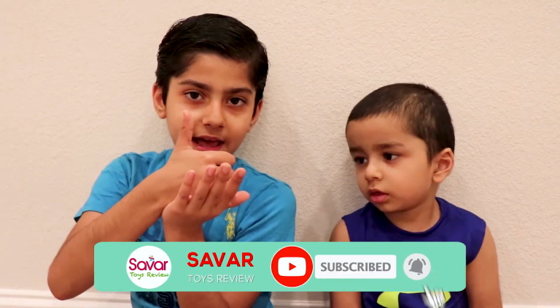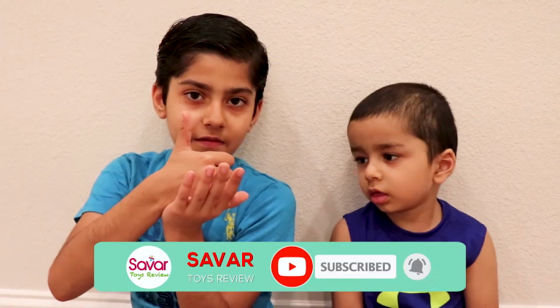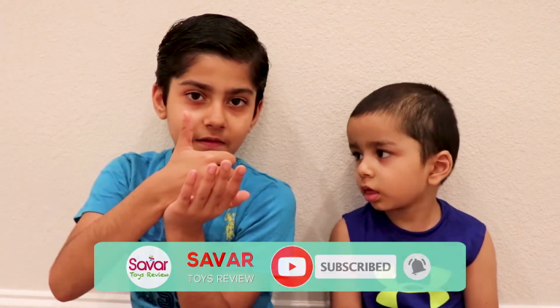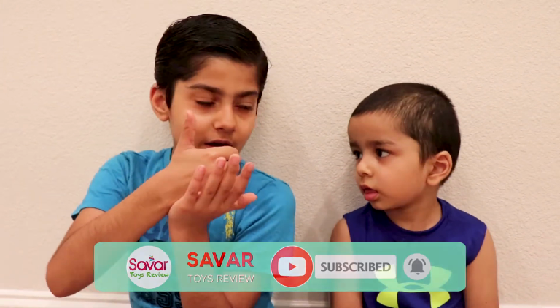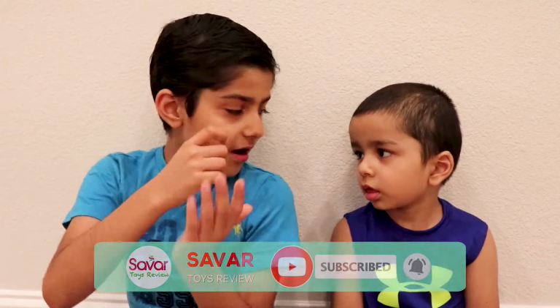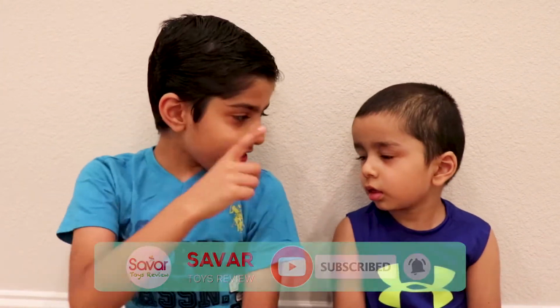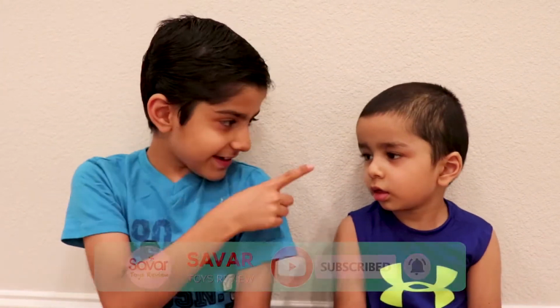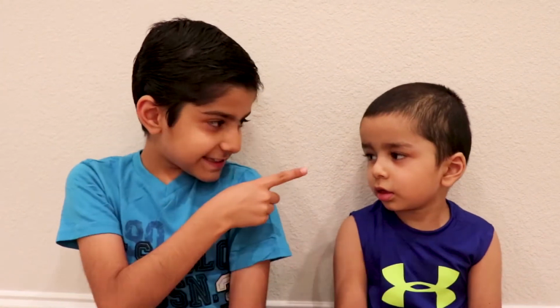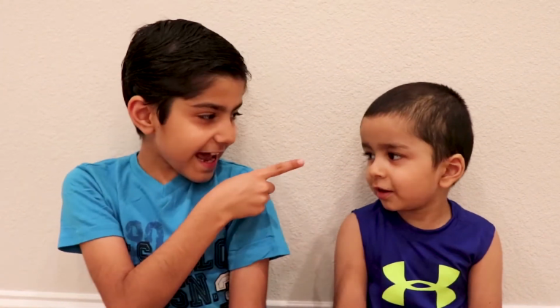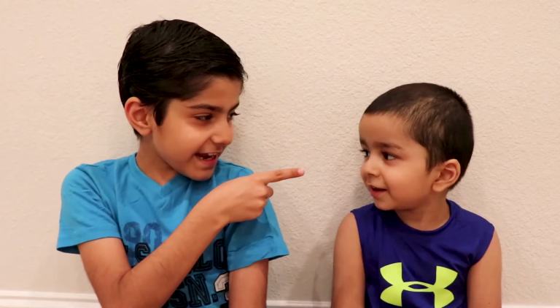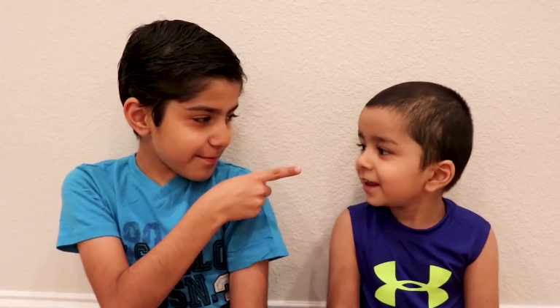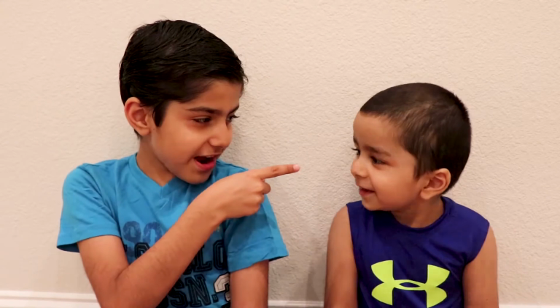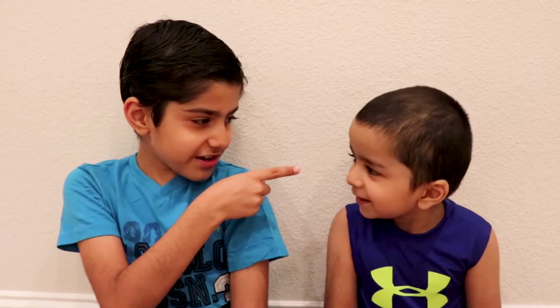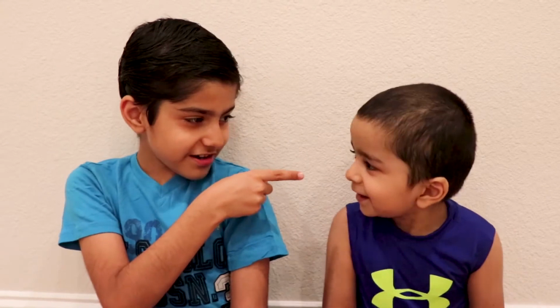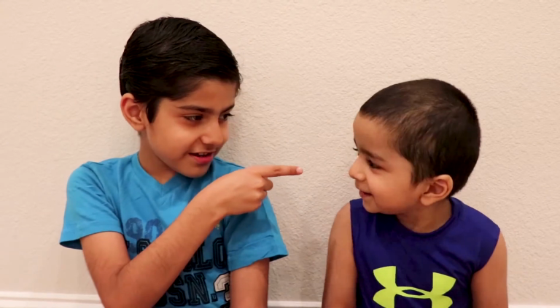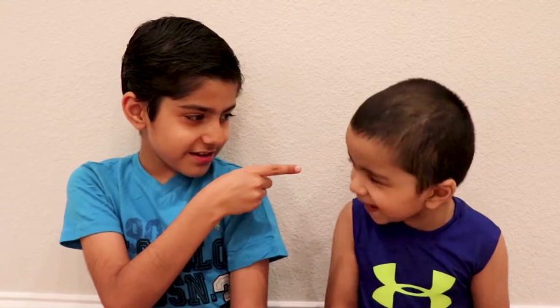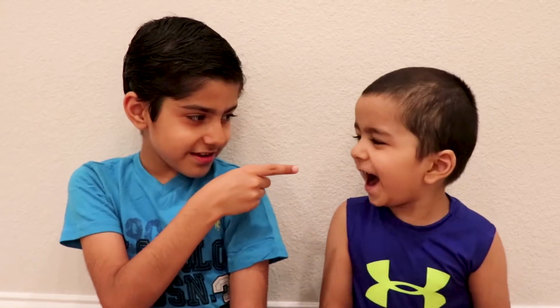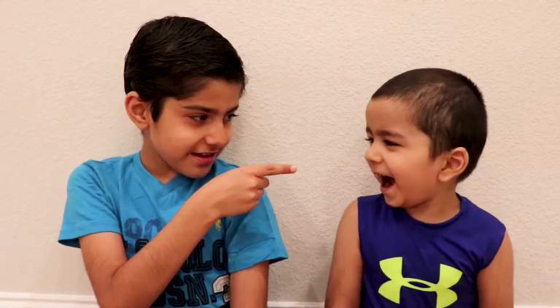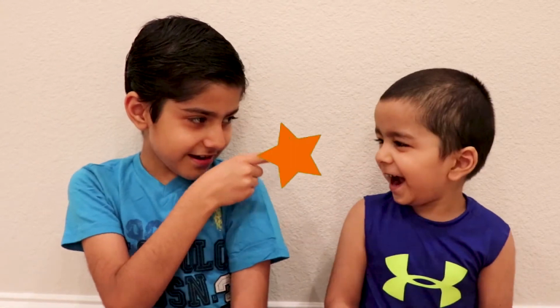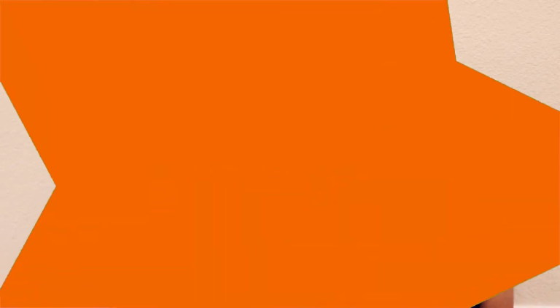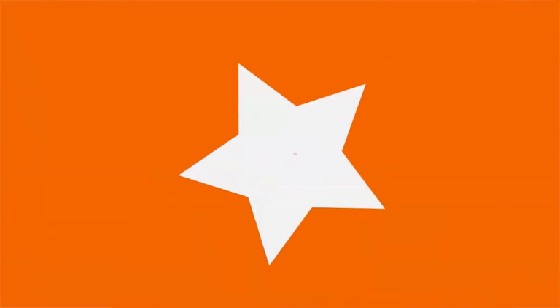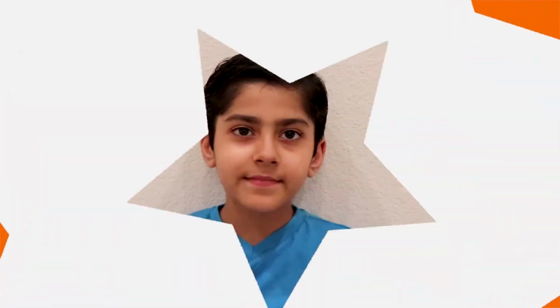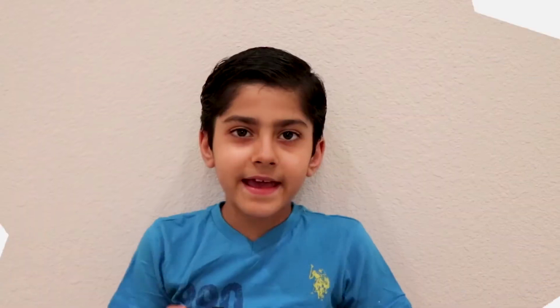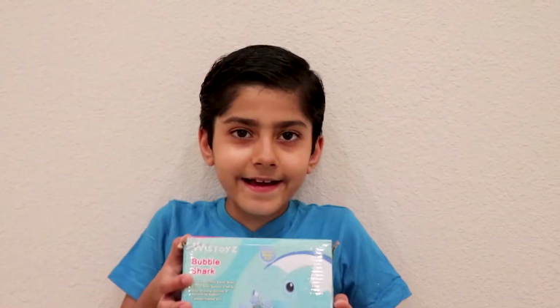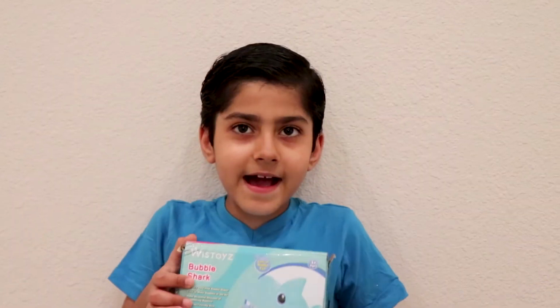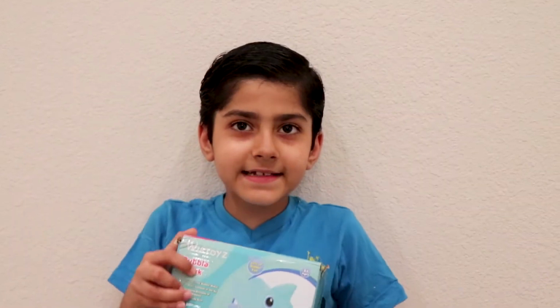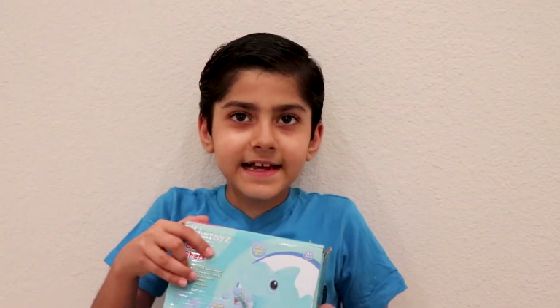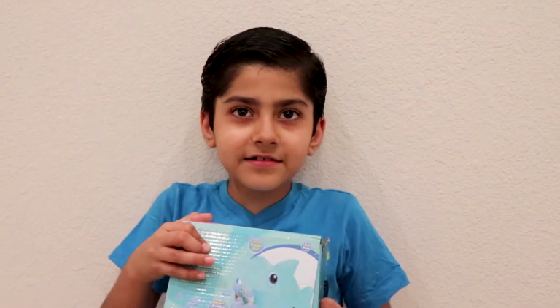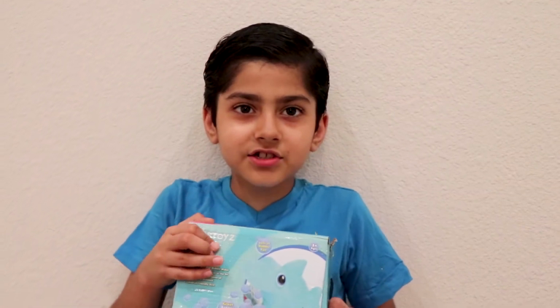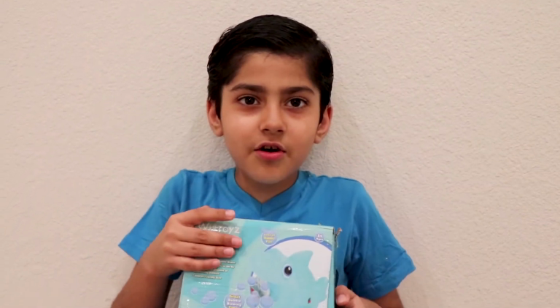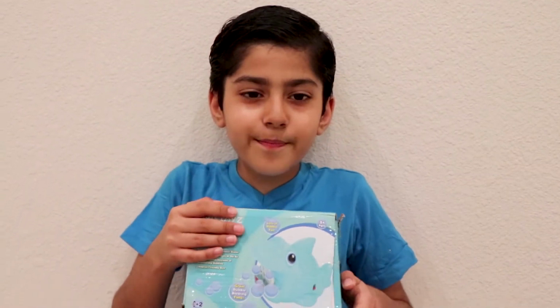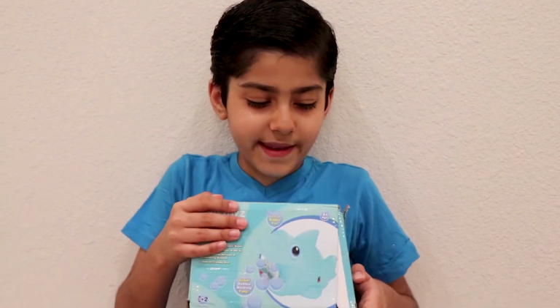And now, are you excited, brother? Yeah! Hey guys, now let's open.